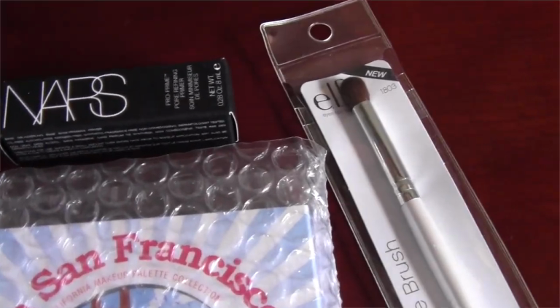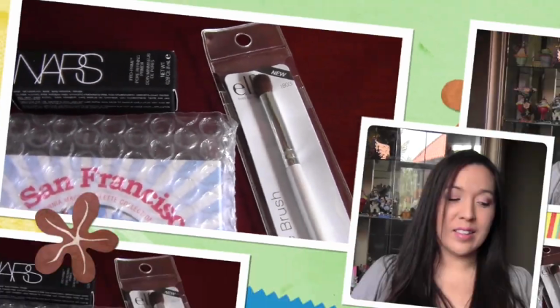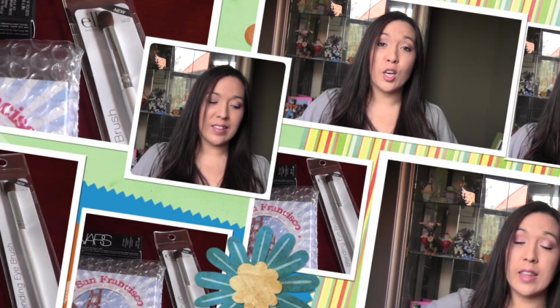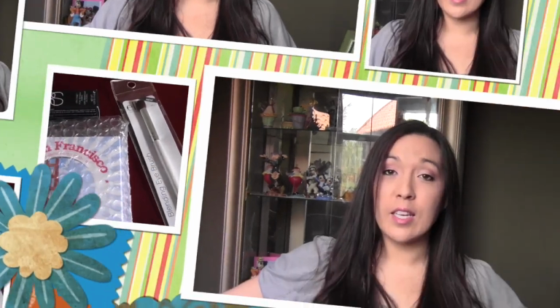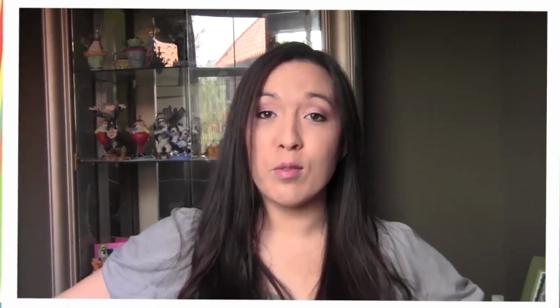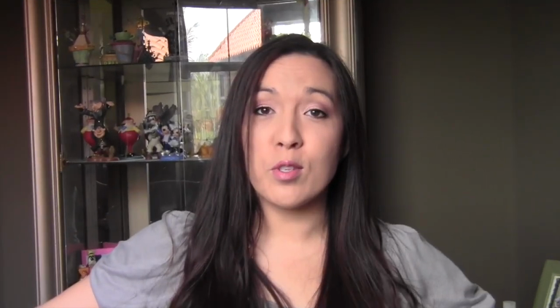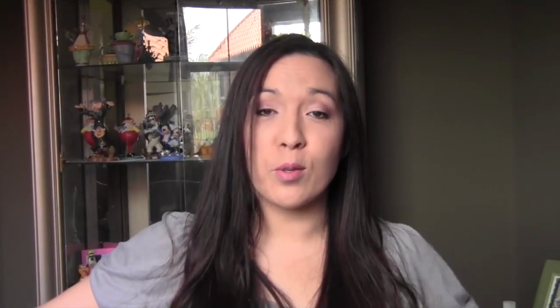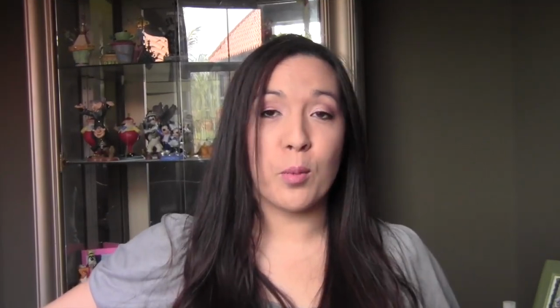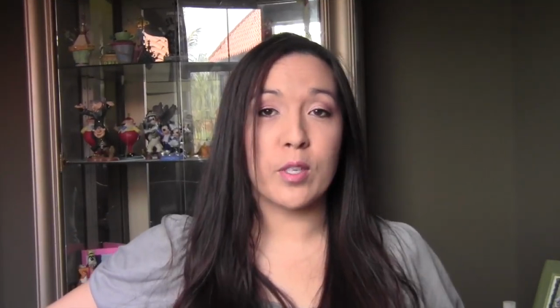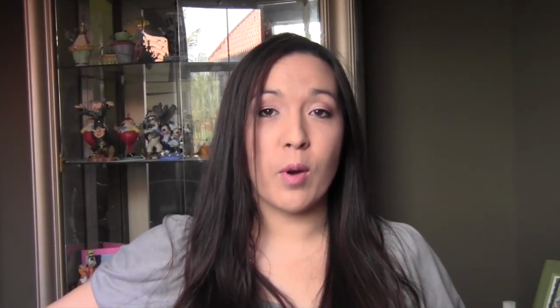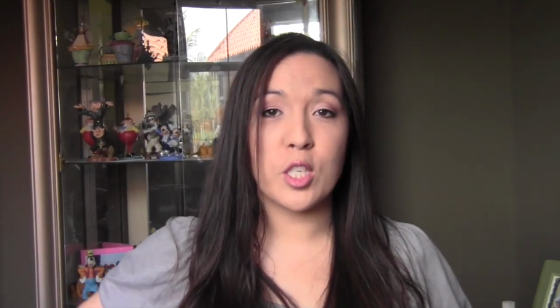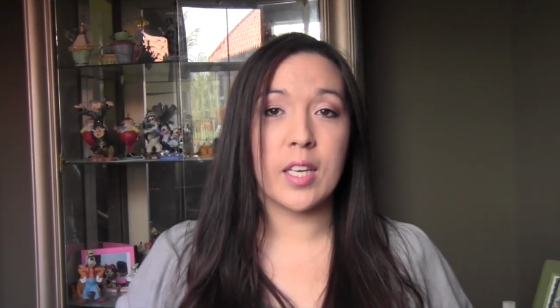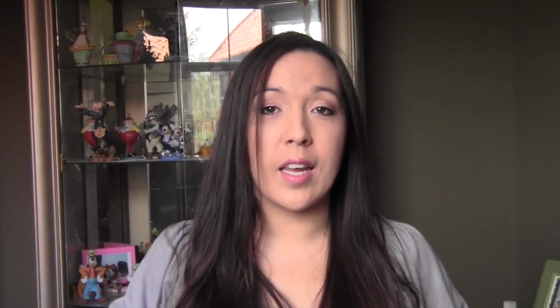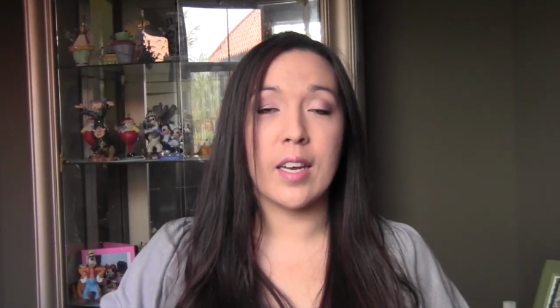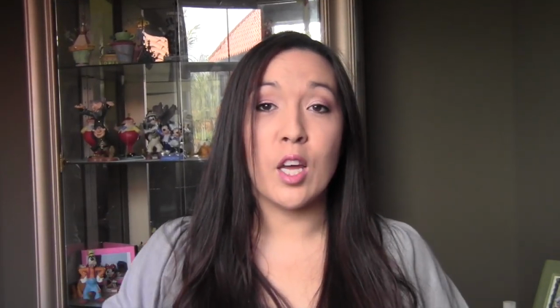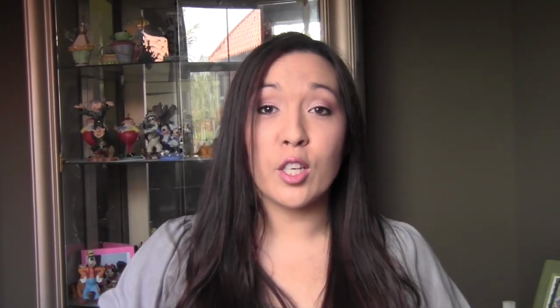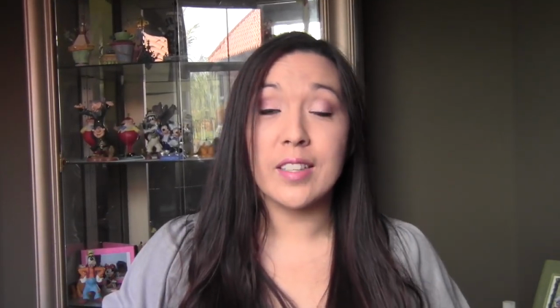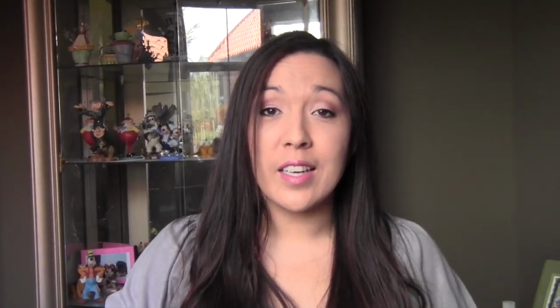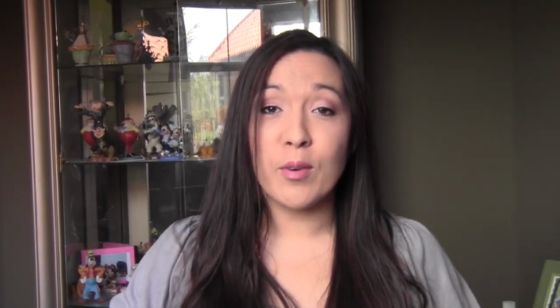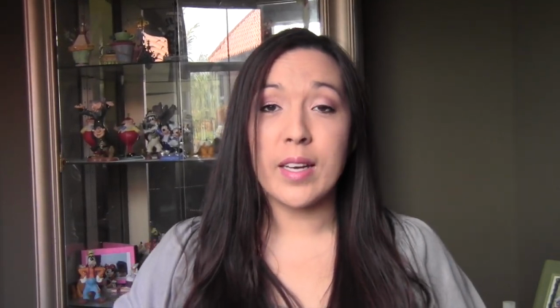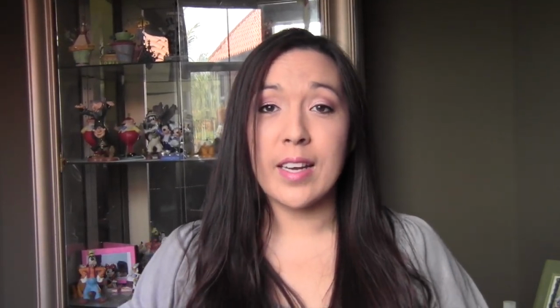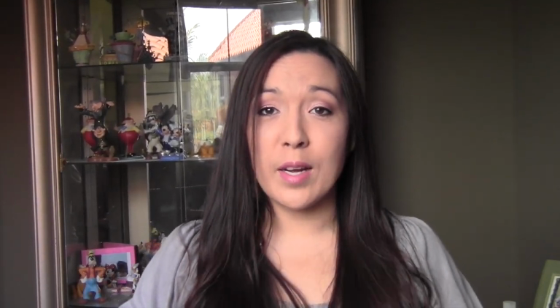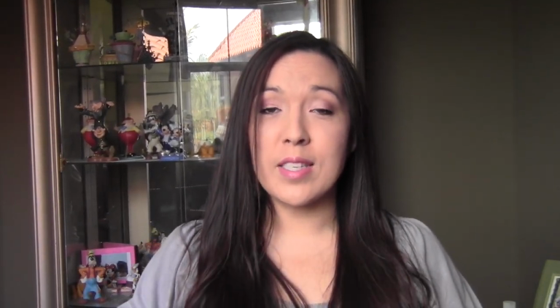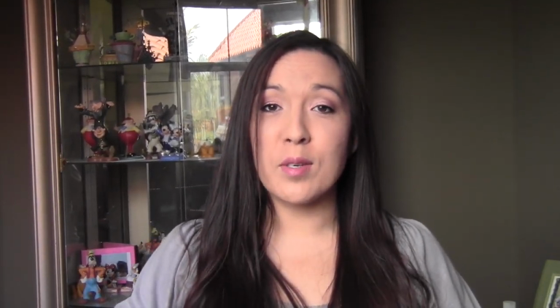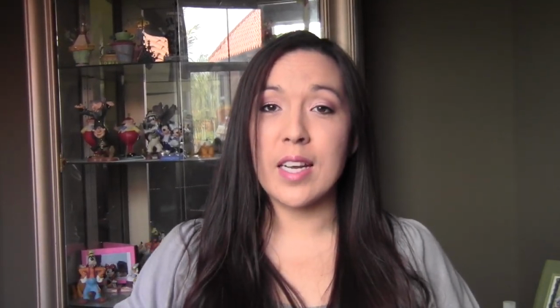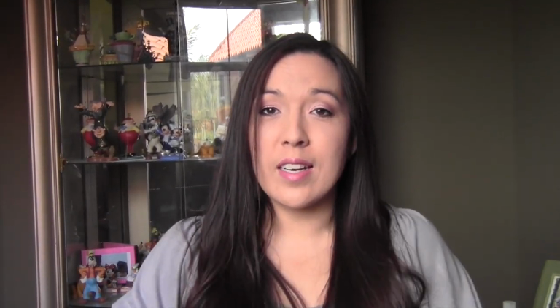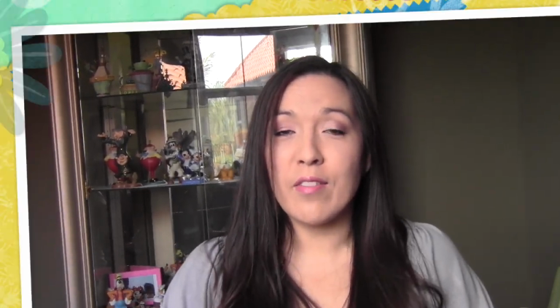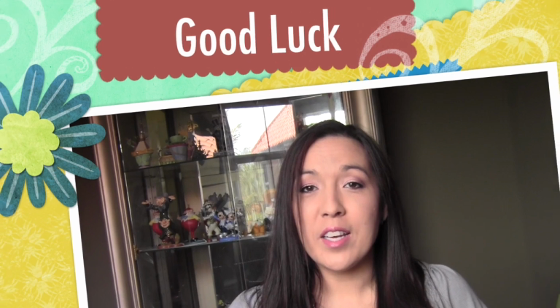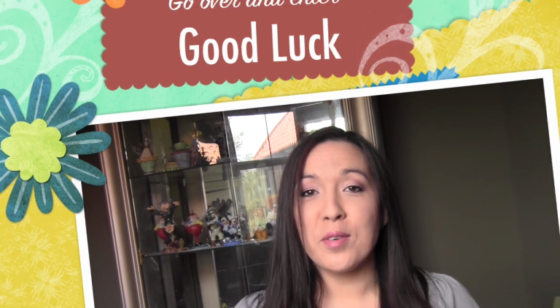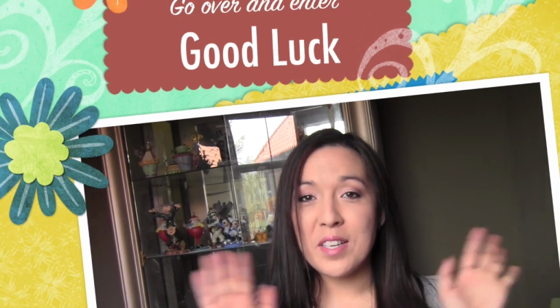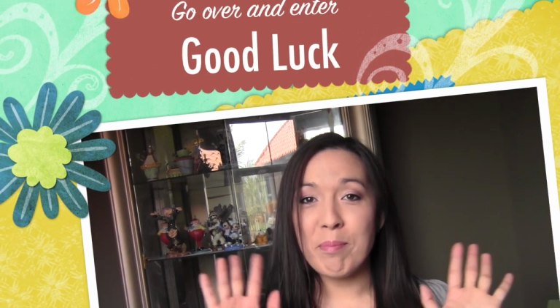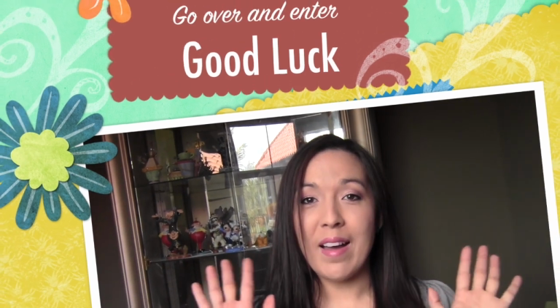Thank you so so much for watching and good luck everybody and I will see you again in another video. Bye!